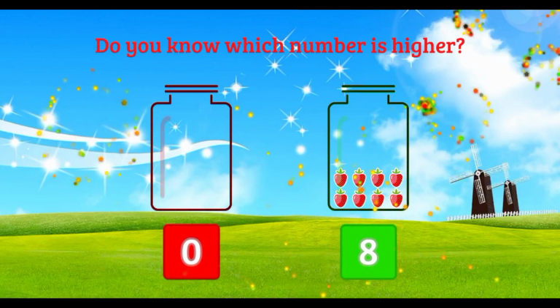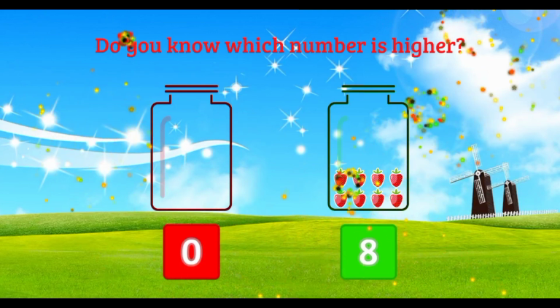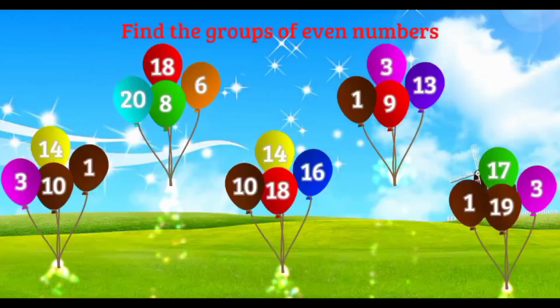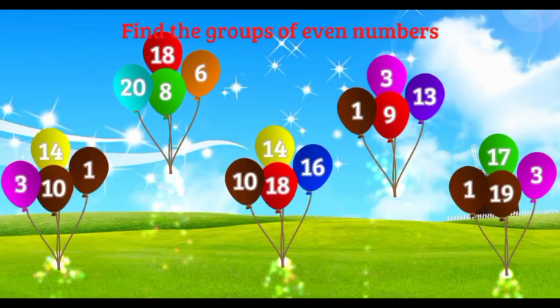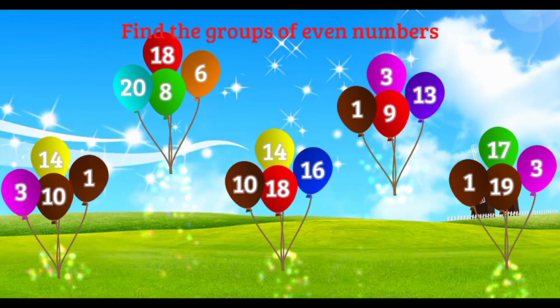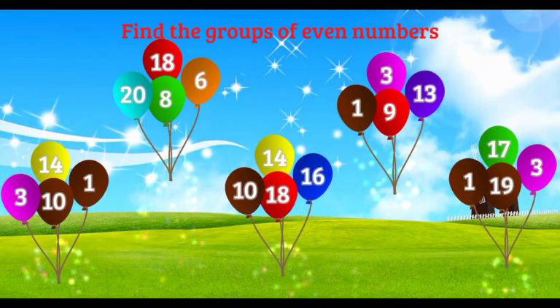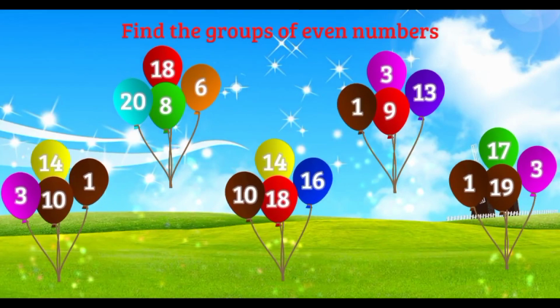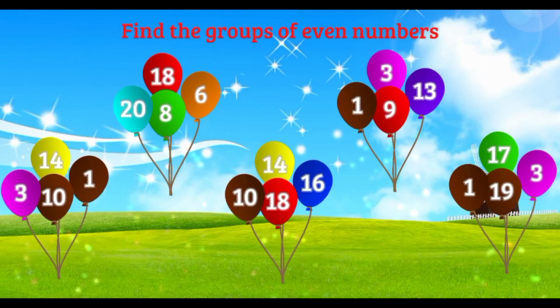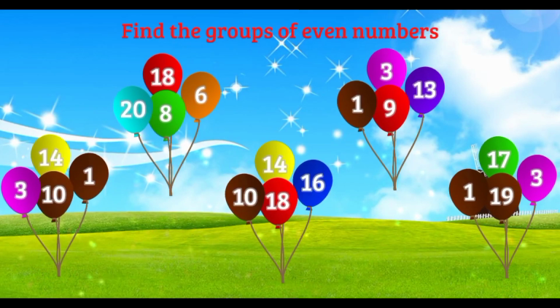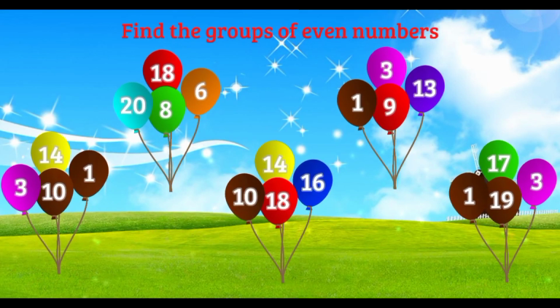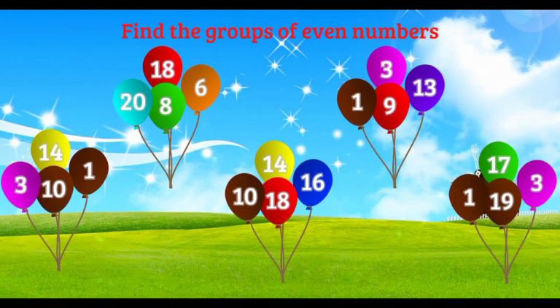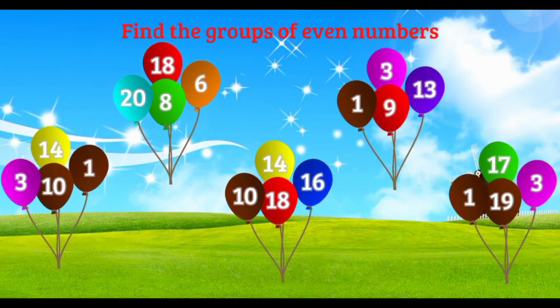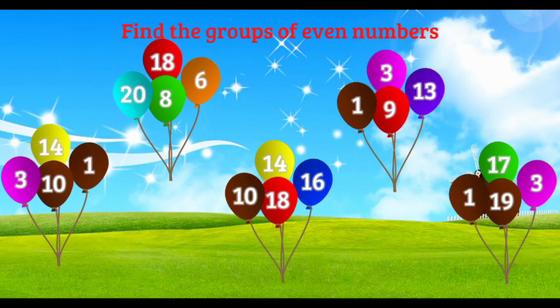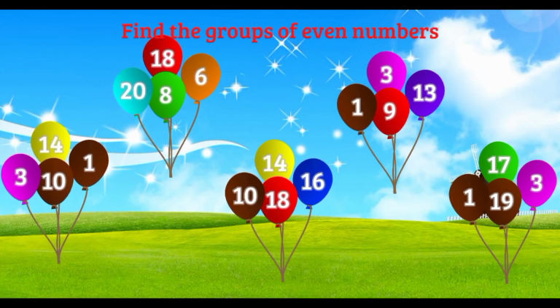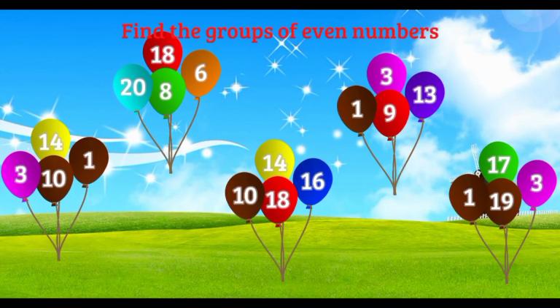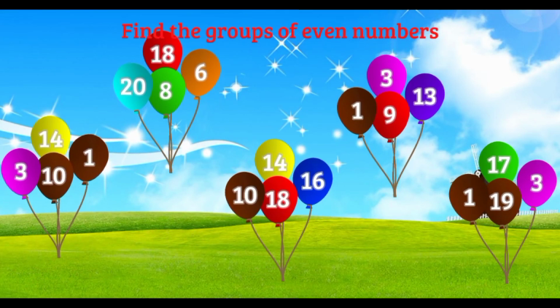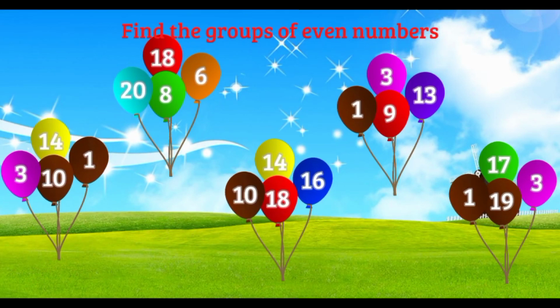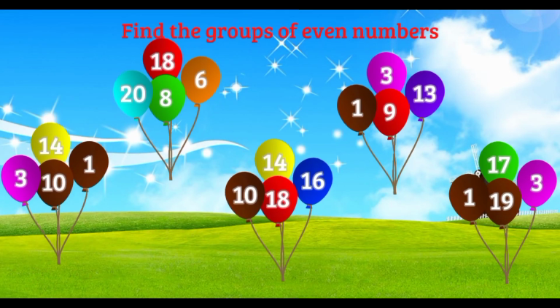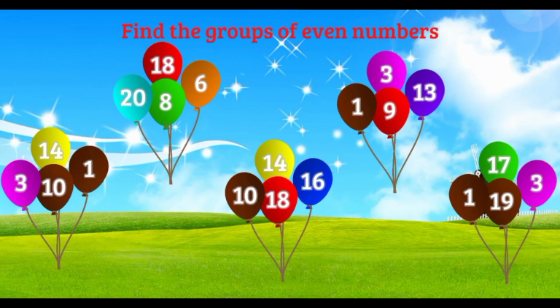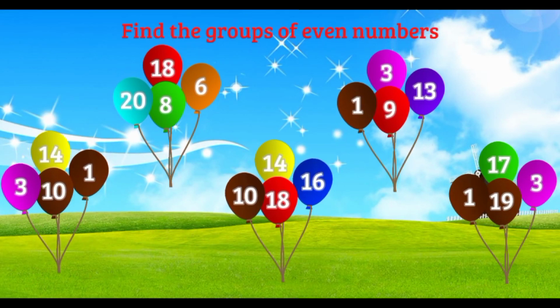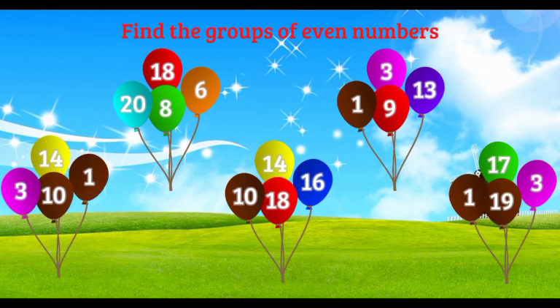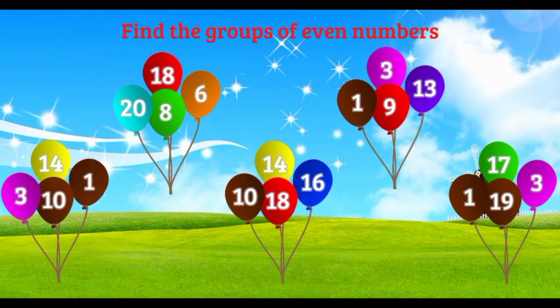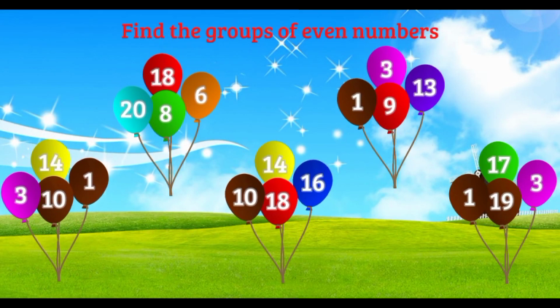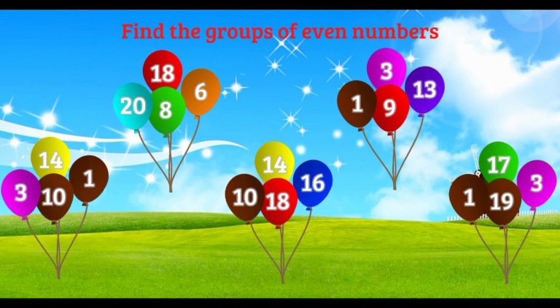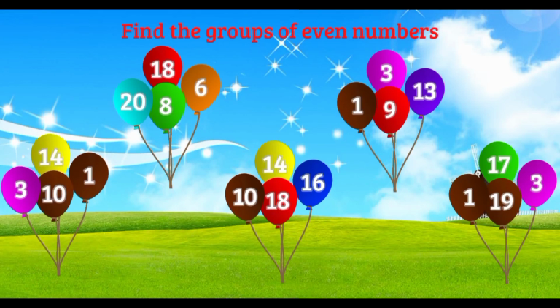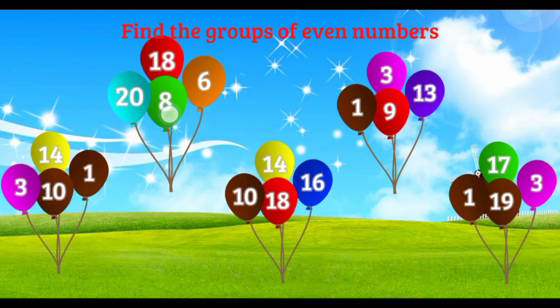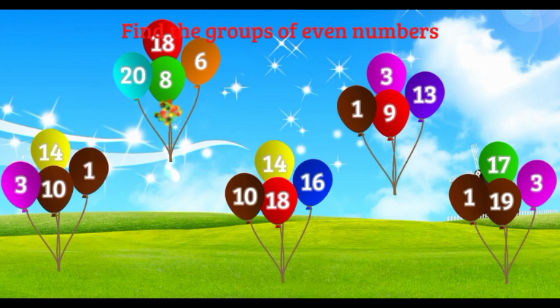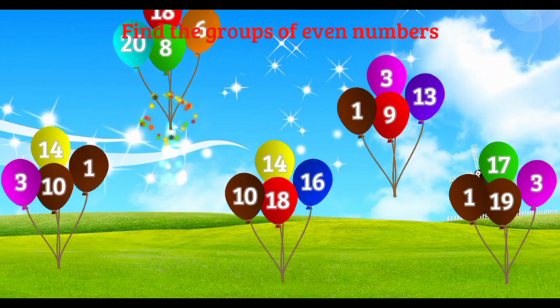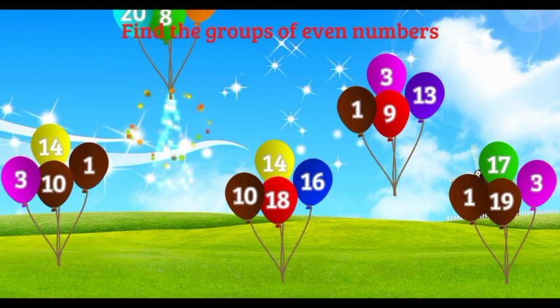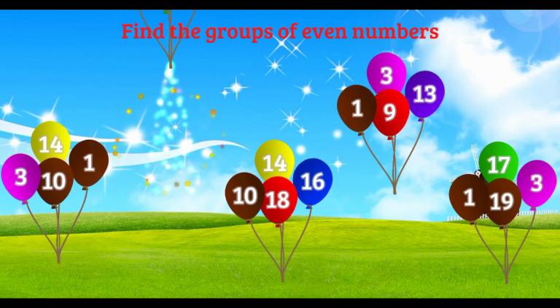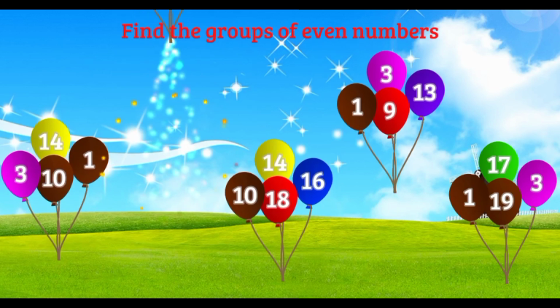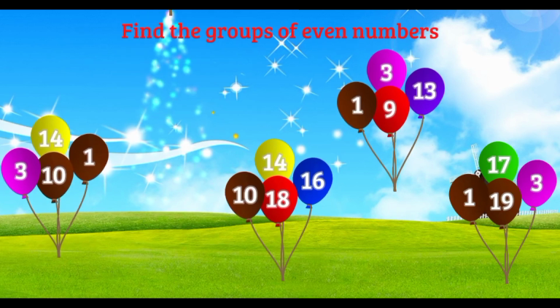Find the groups of even numbers. Good job.